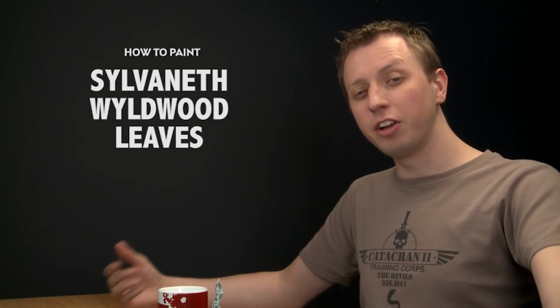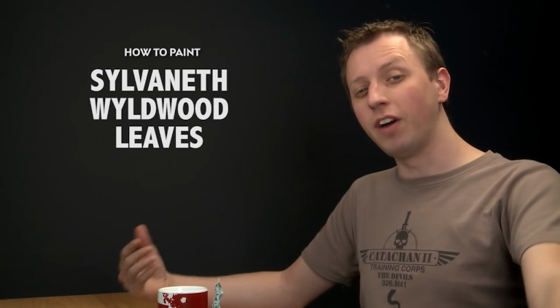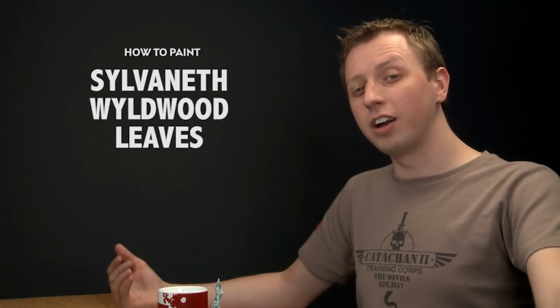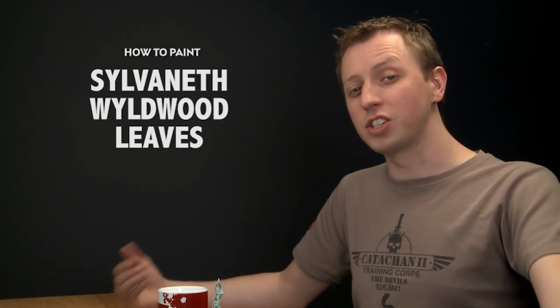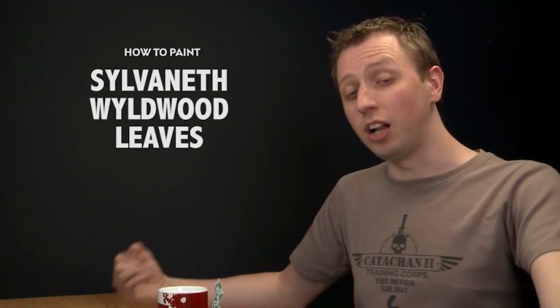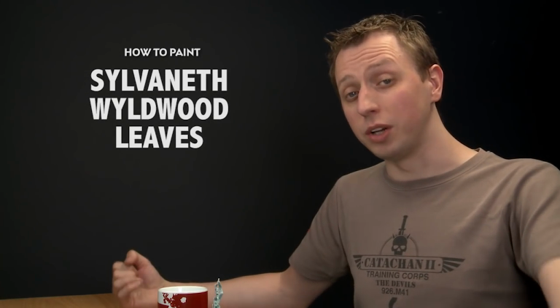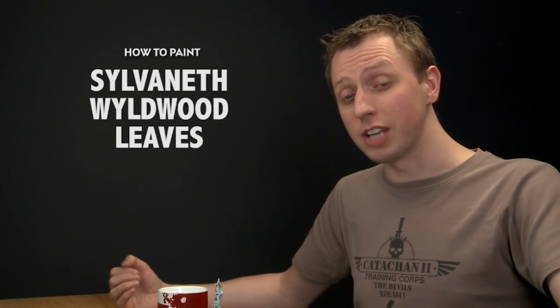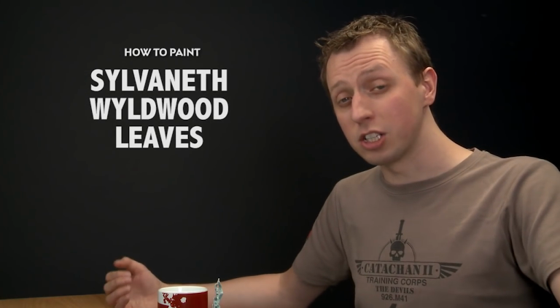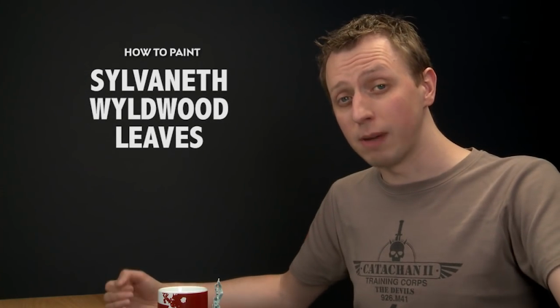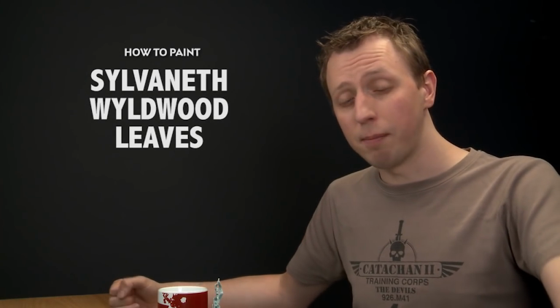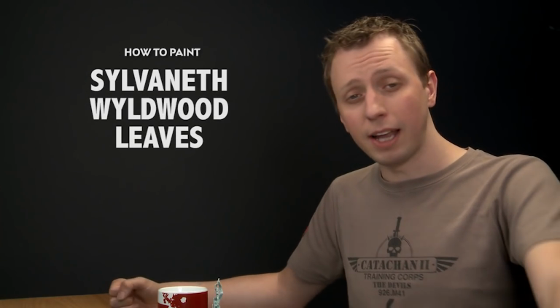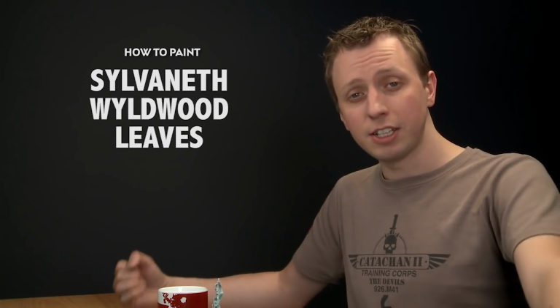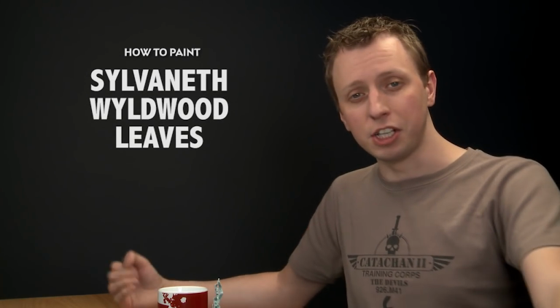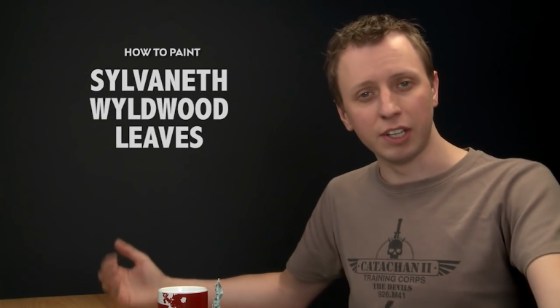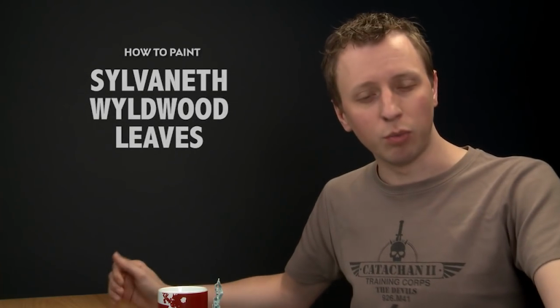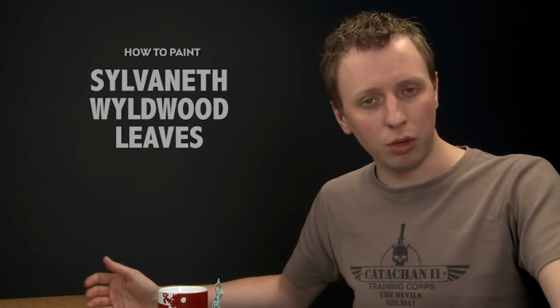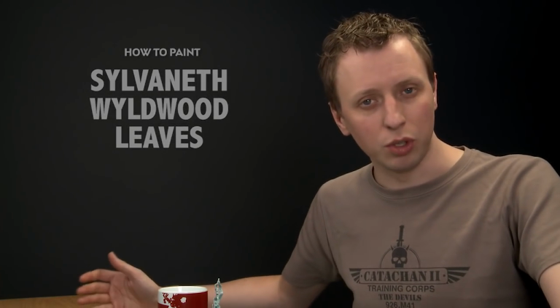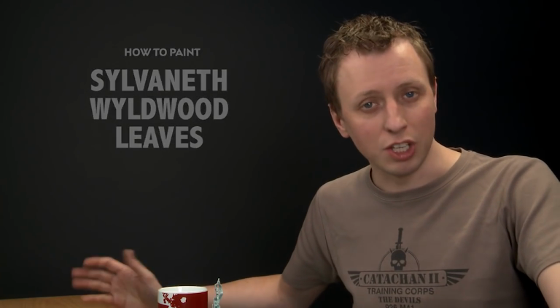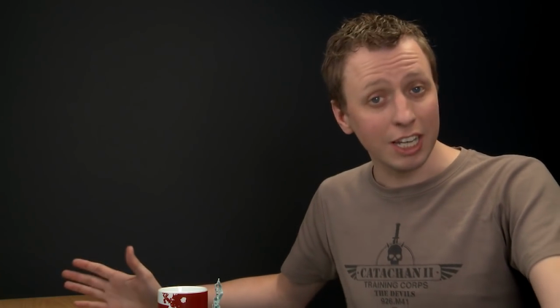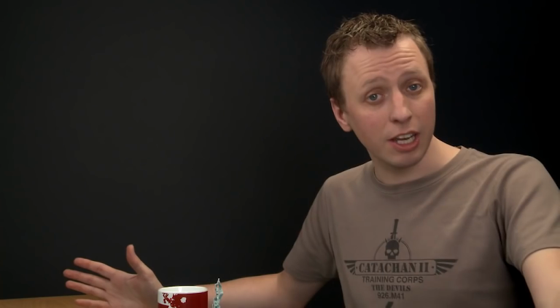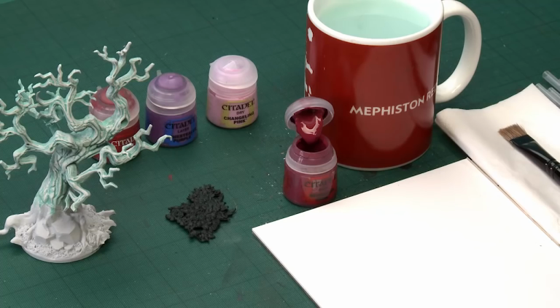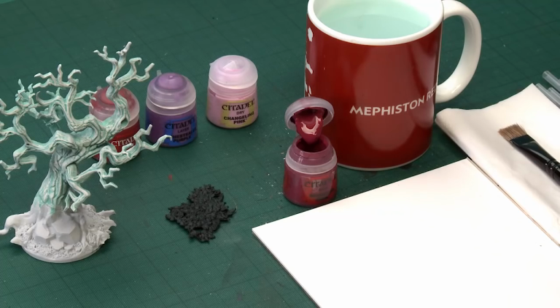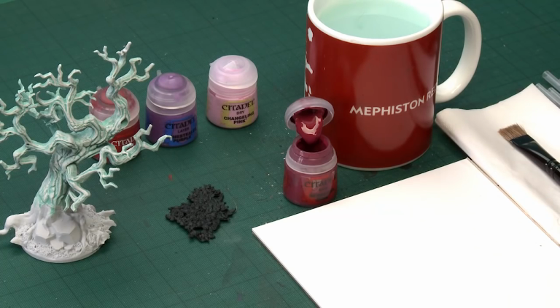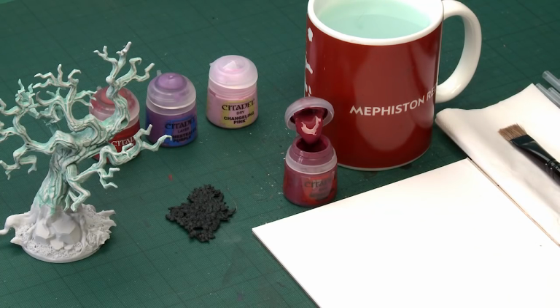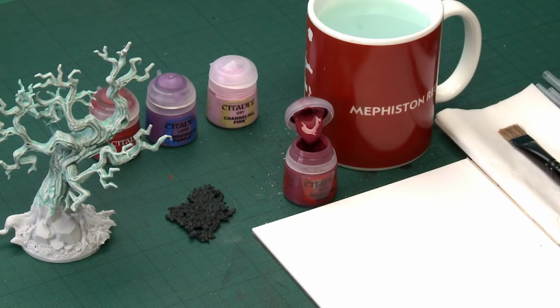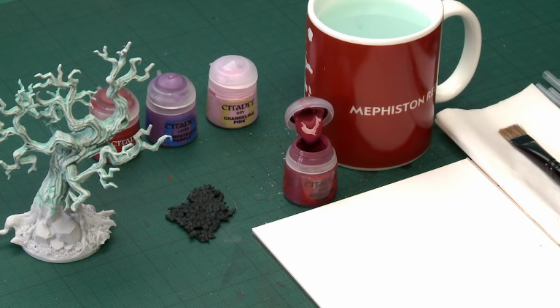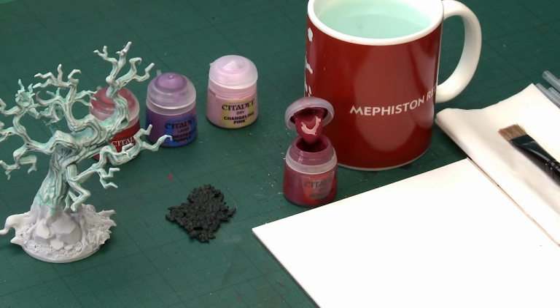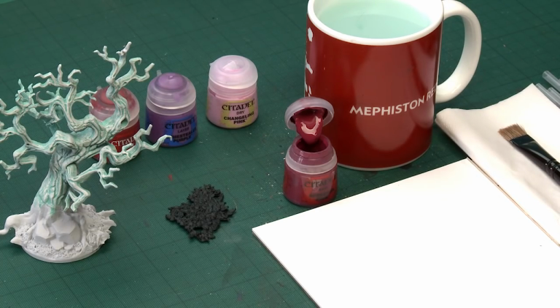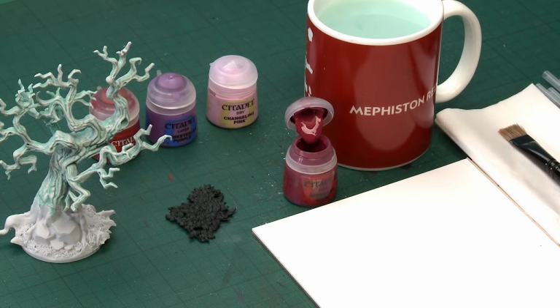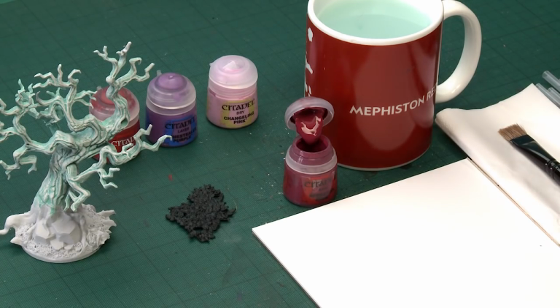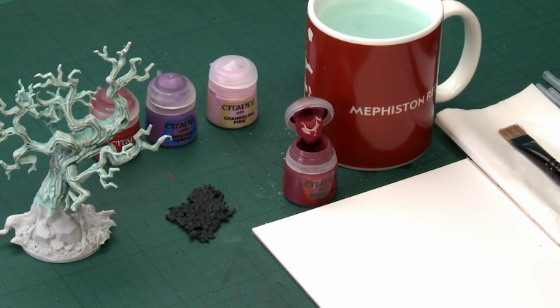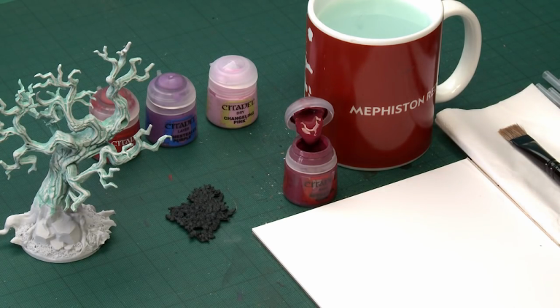Alfredo Vargas Alguin has asked us about painting Sylvaneth Wildwoods. Yesterday we painted the bark, and today we're going to paint their leaves.